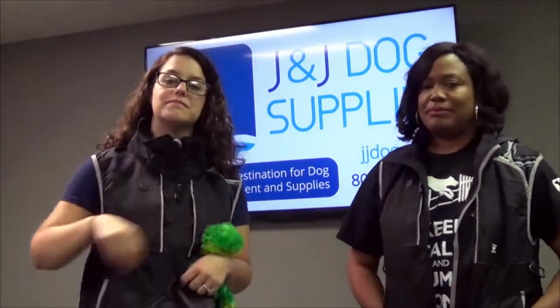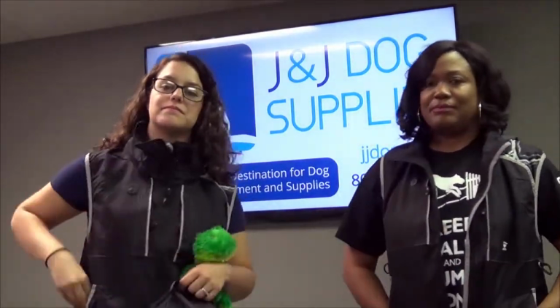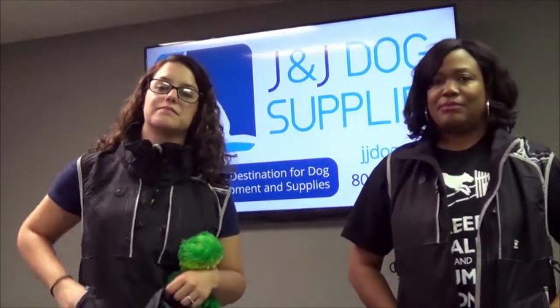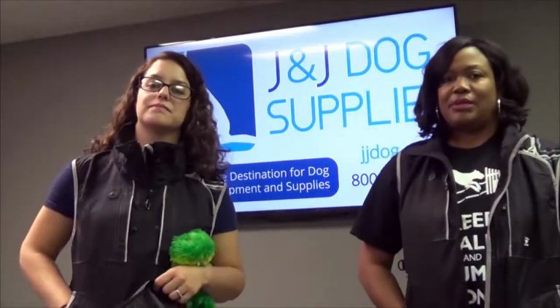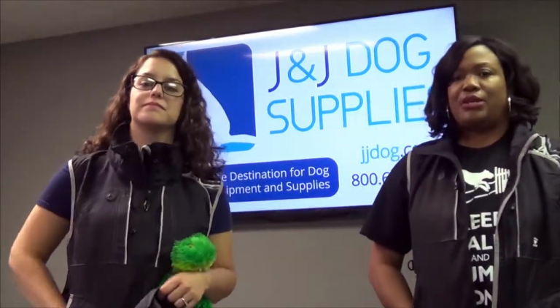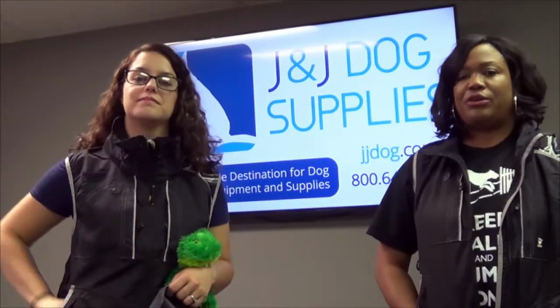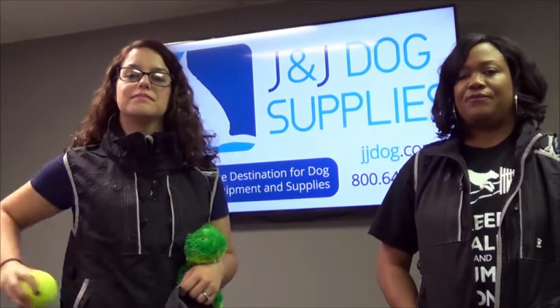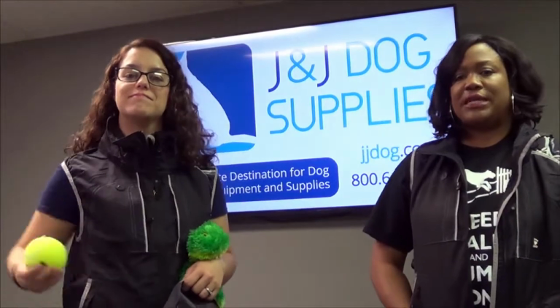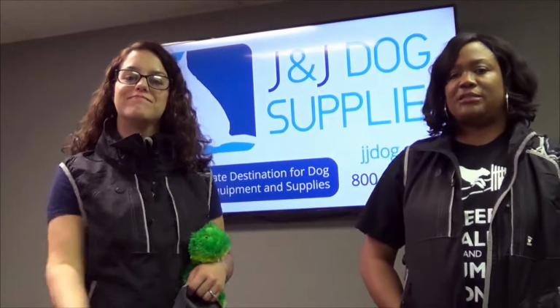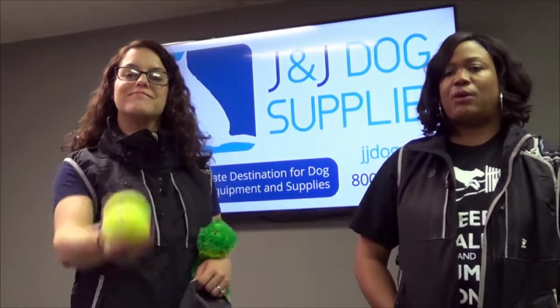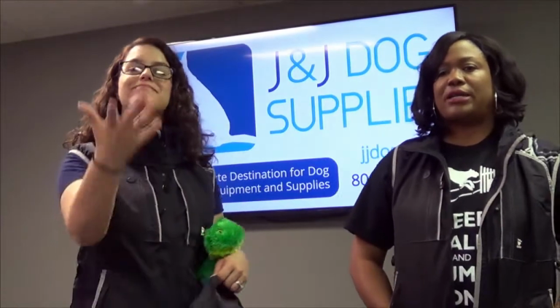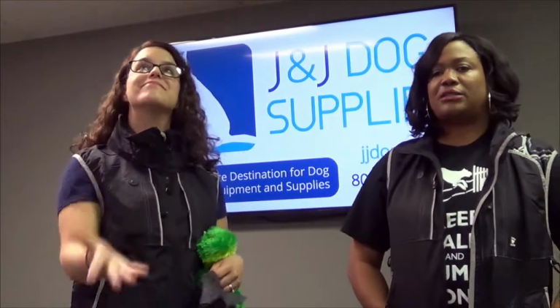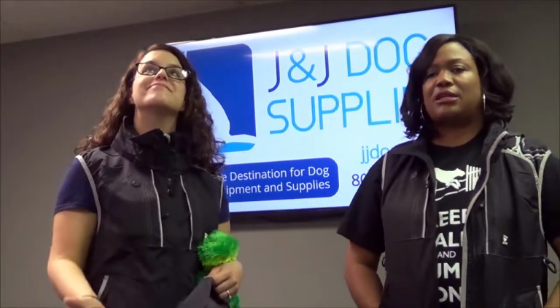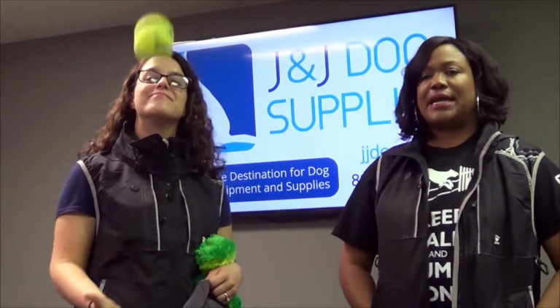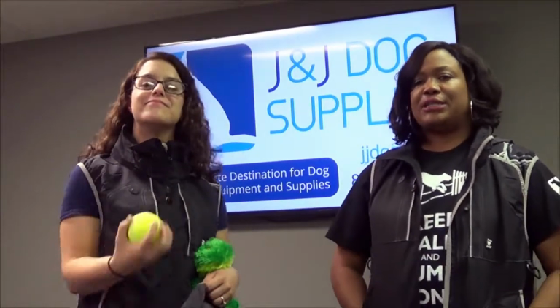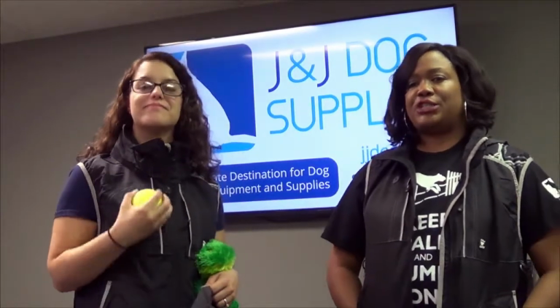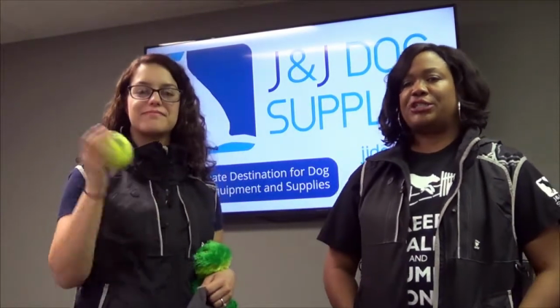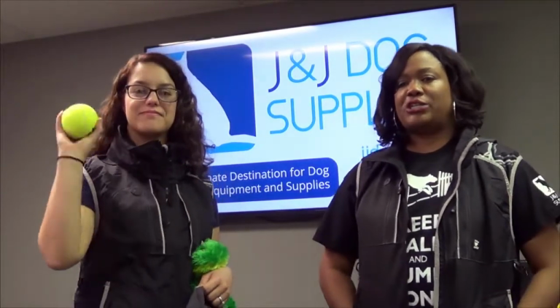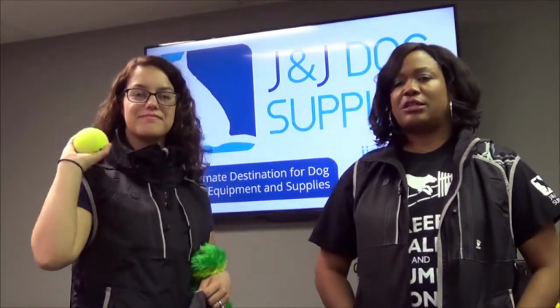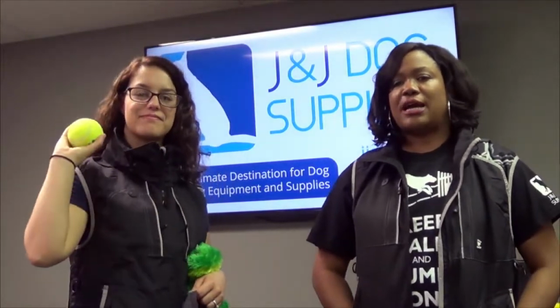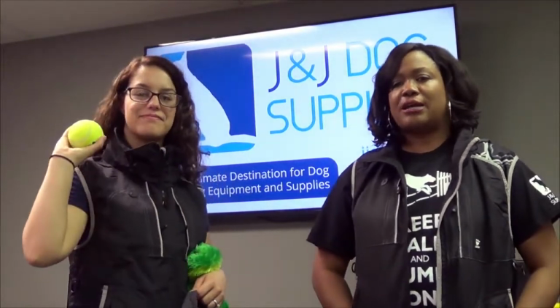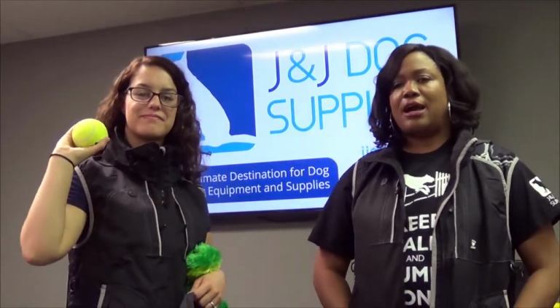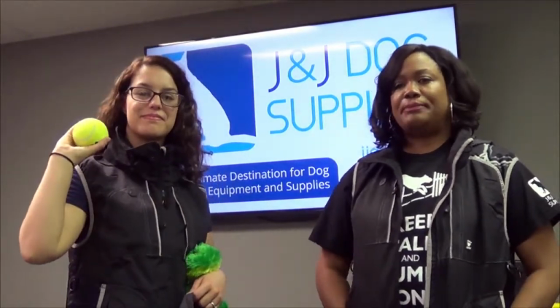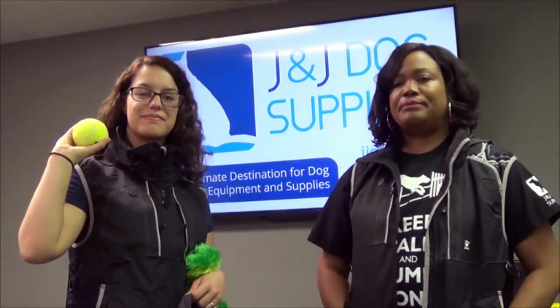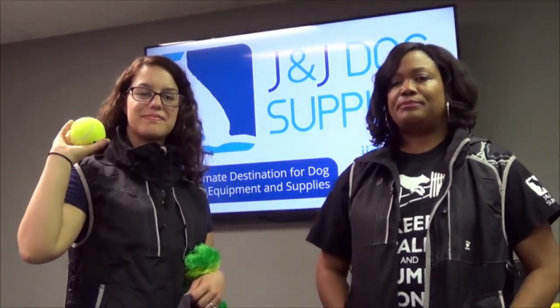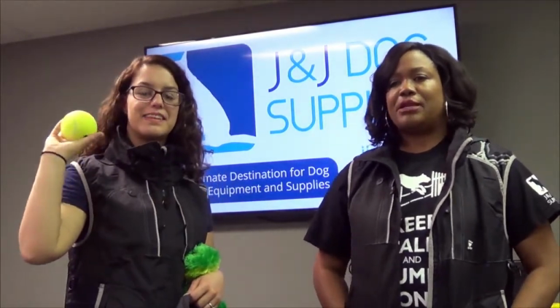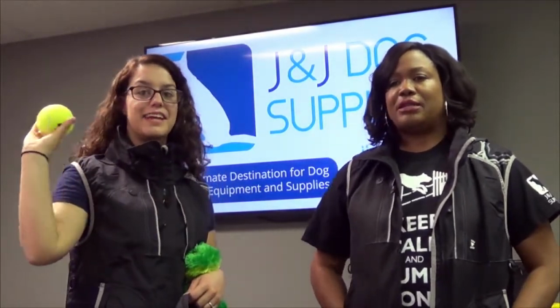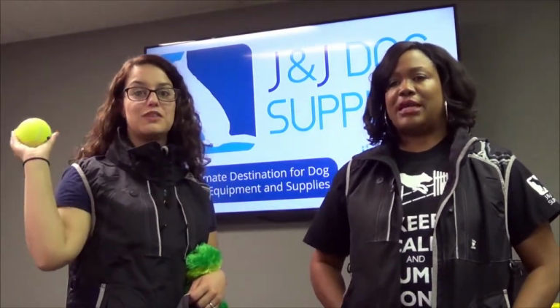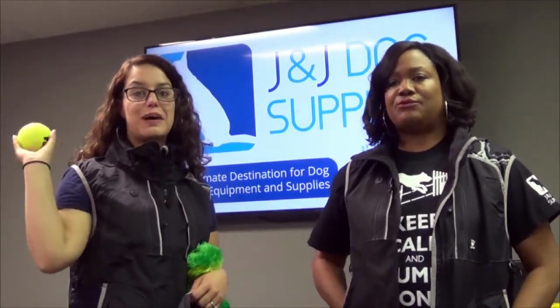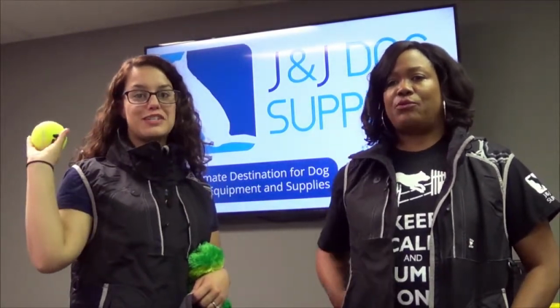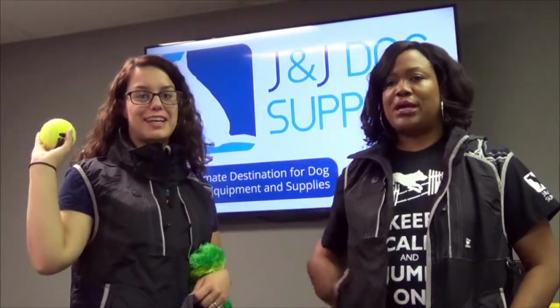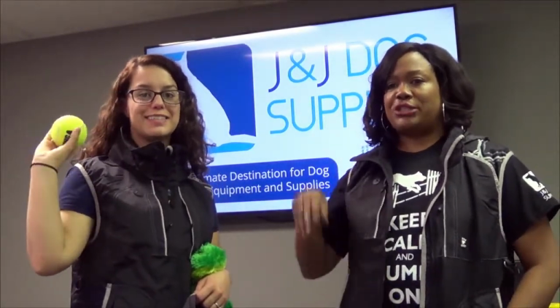You can find these products online at JJDog.com. Thanks for watching.